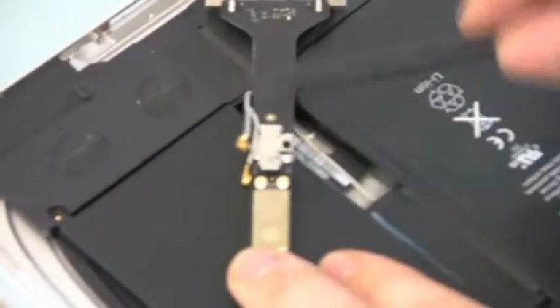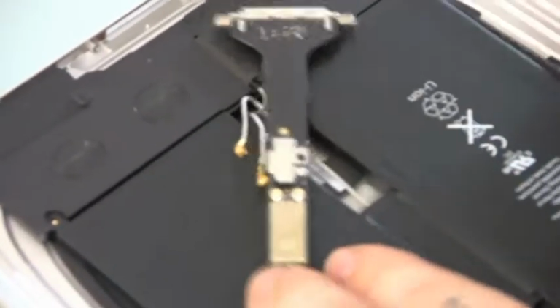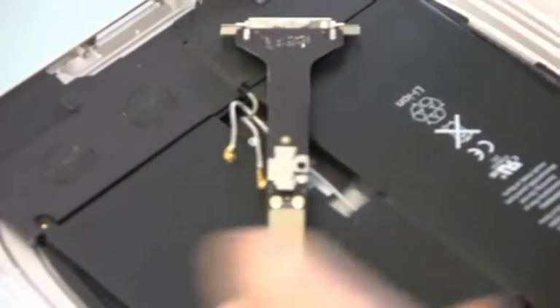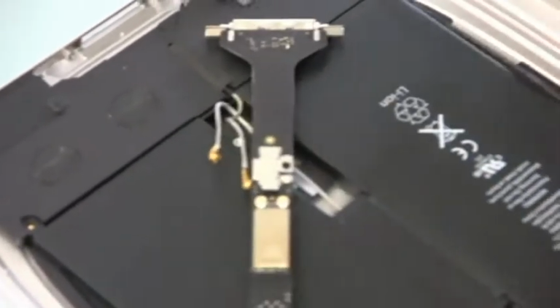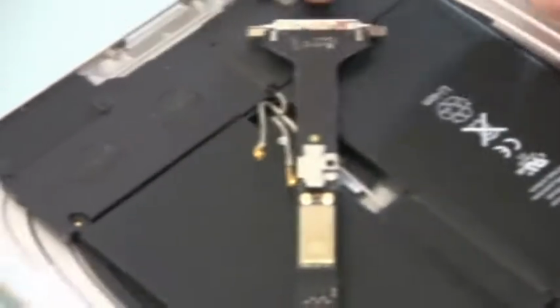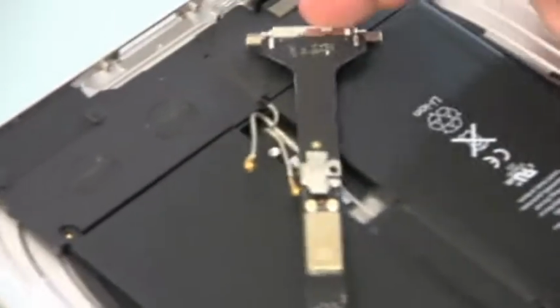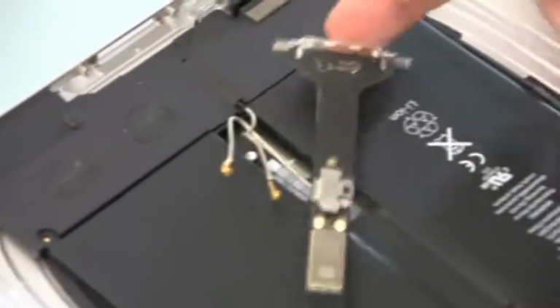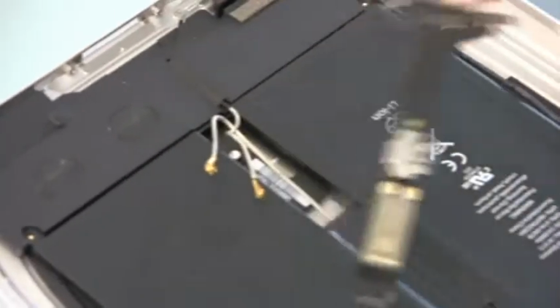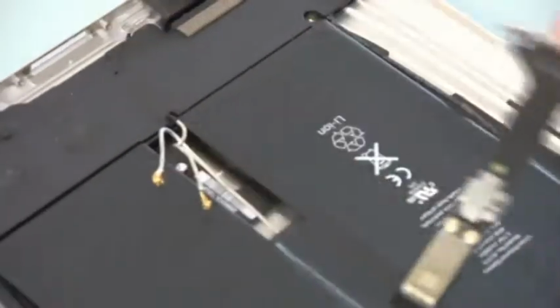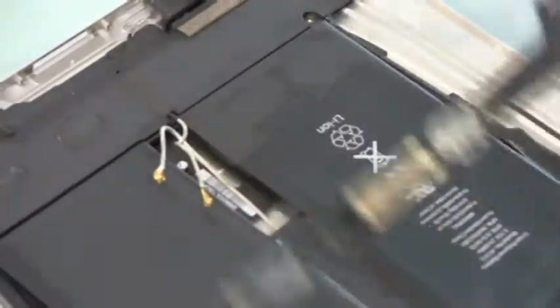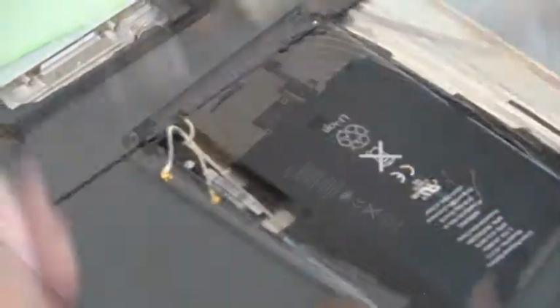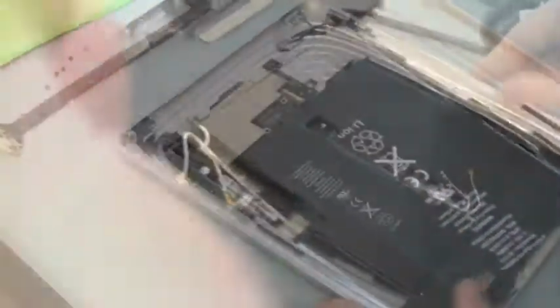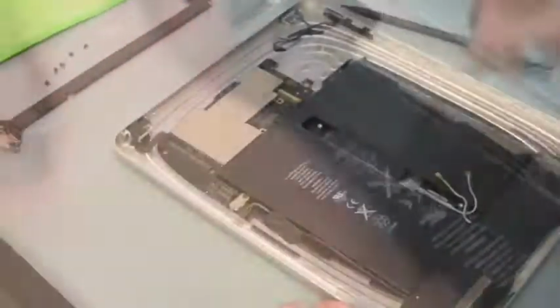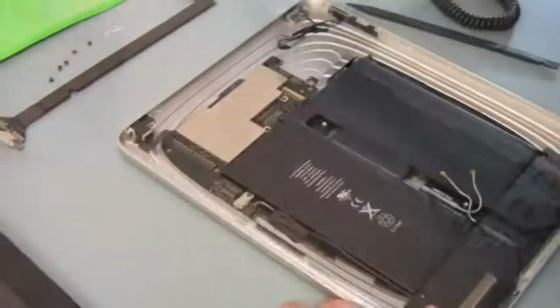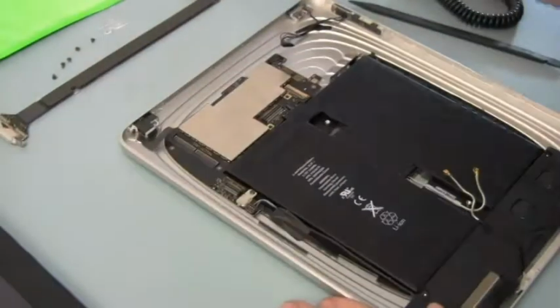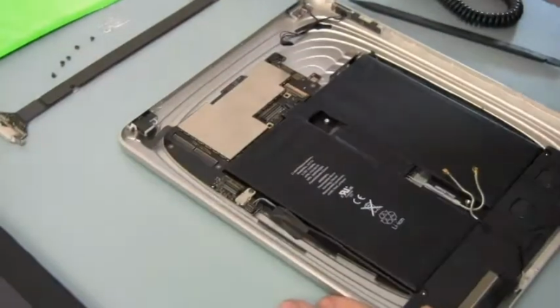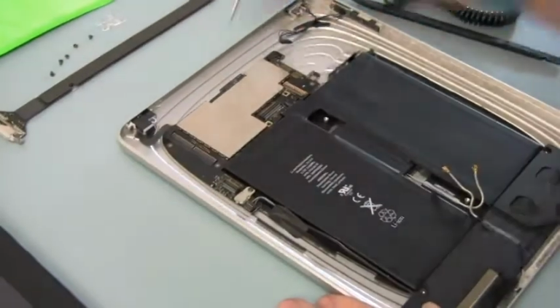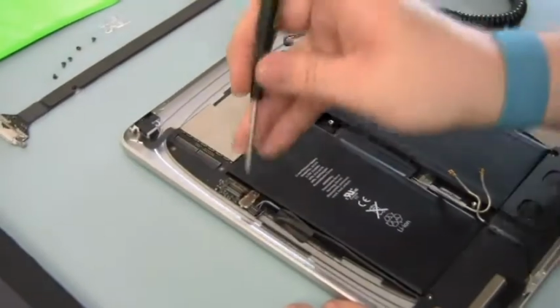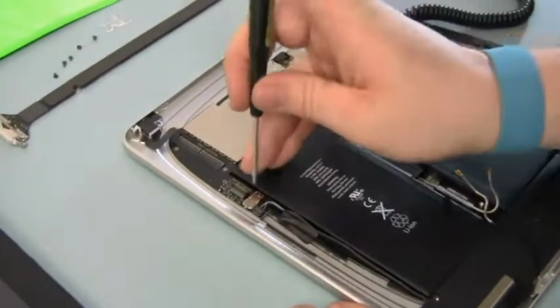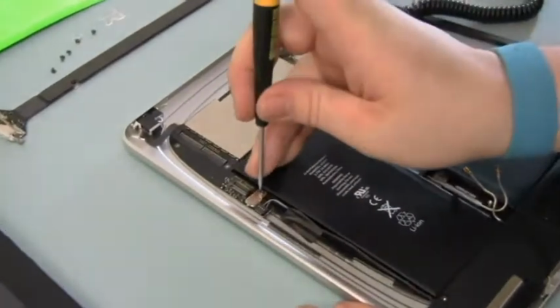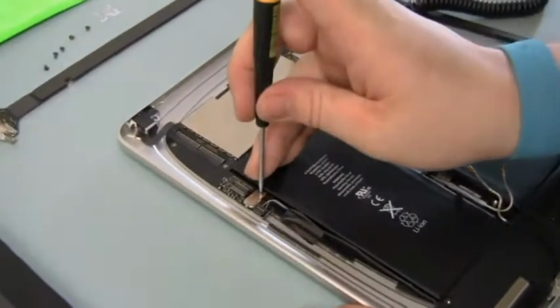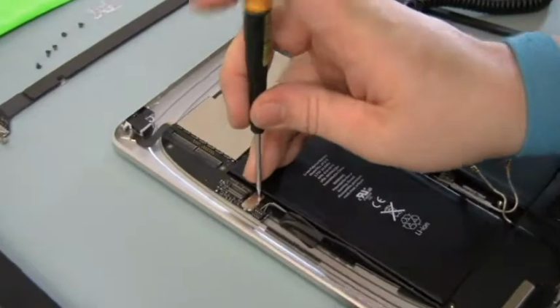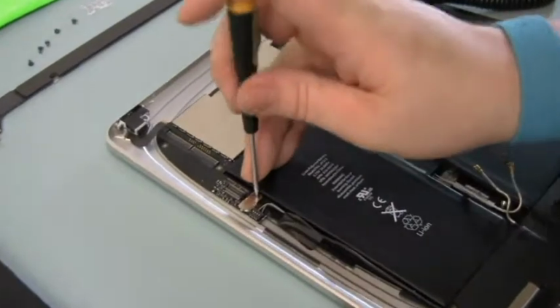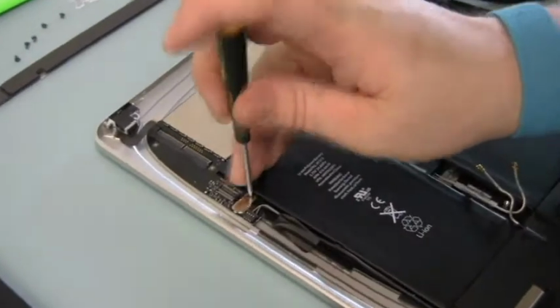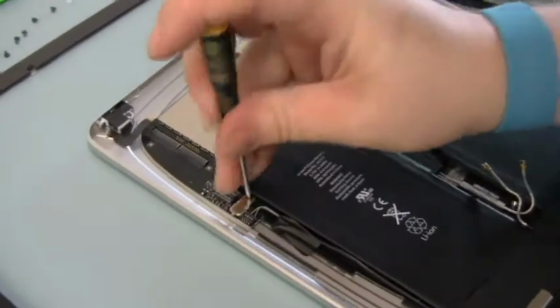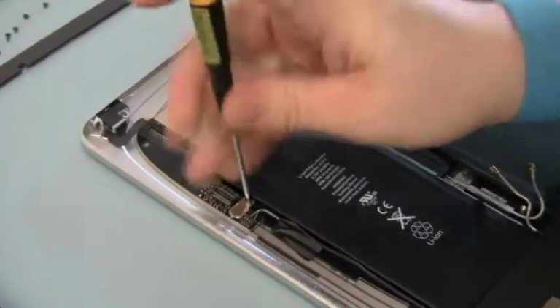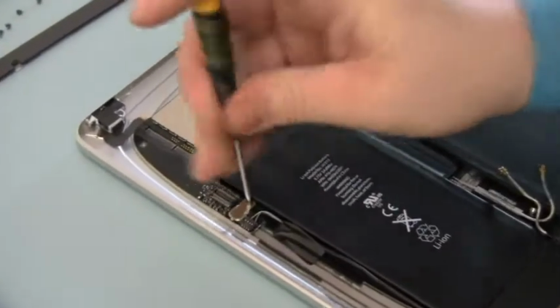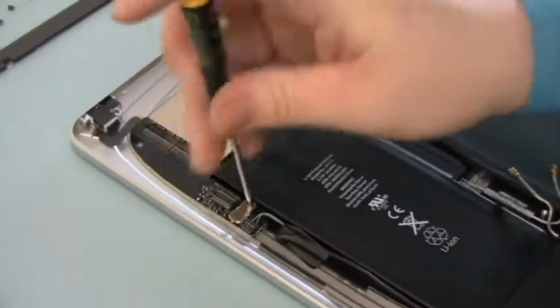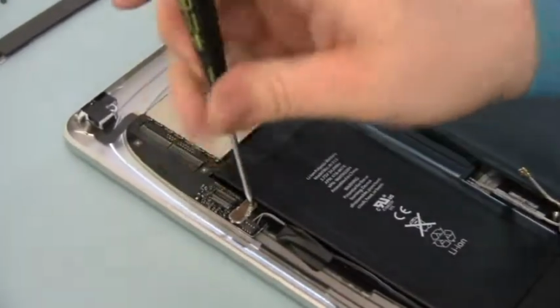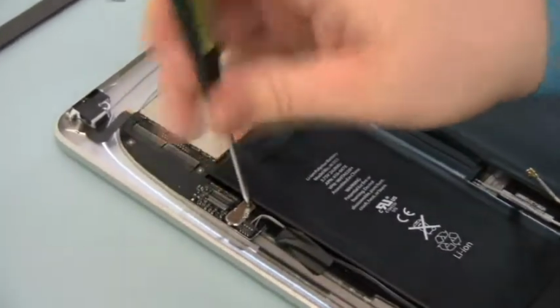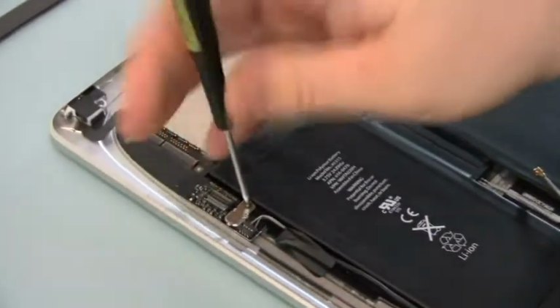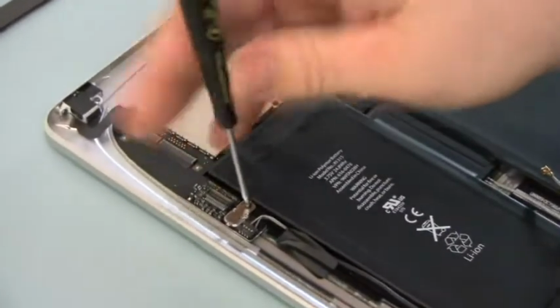At this point, there should be one remaining screw holding the logic board in place. Go ahead and remove that one screw.